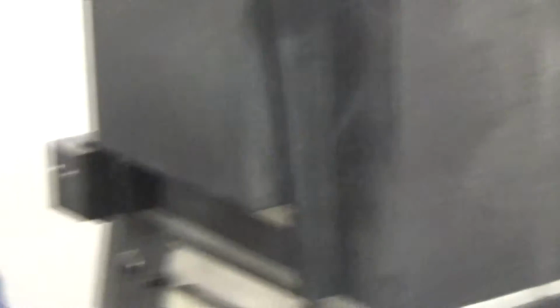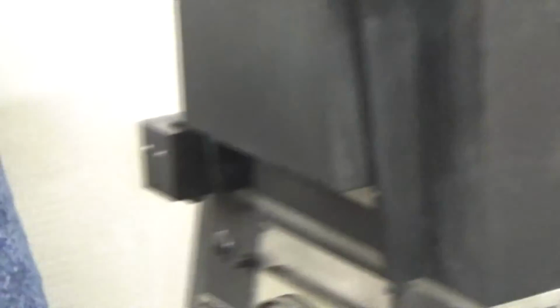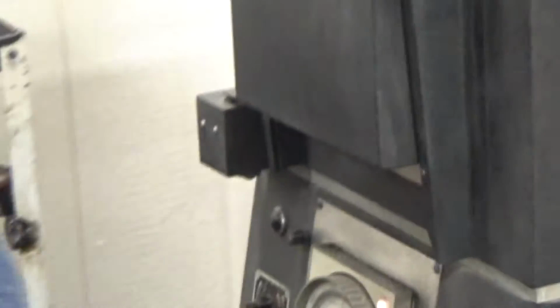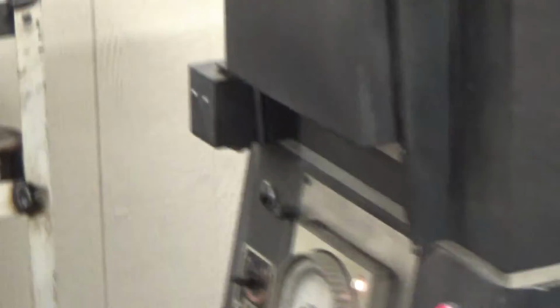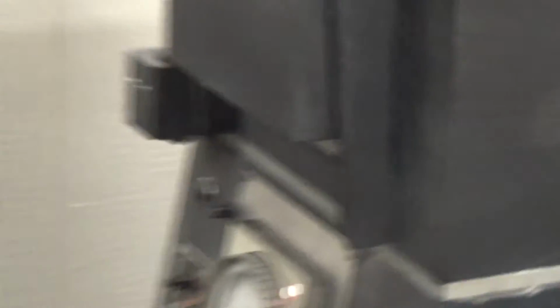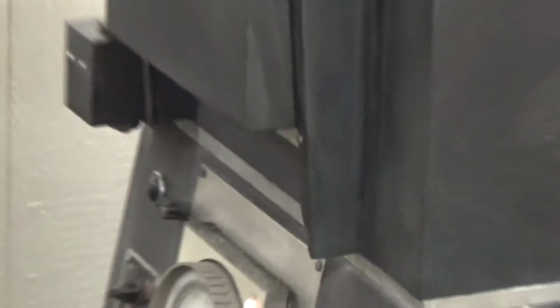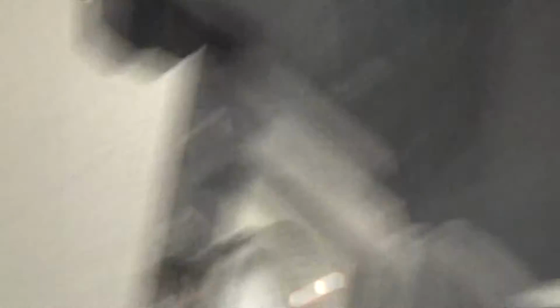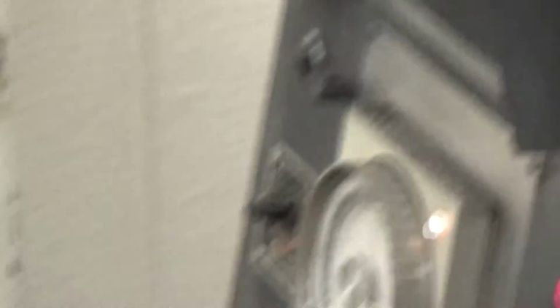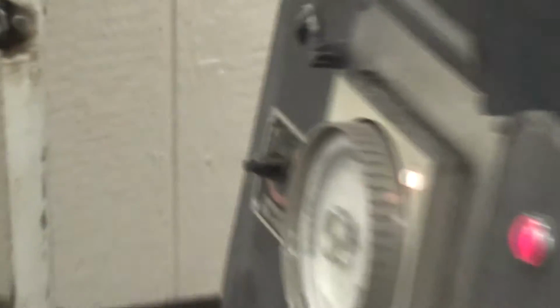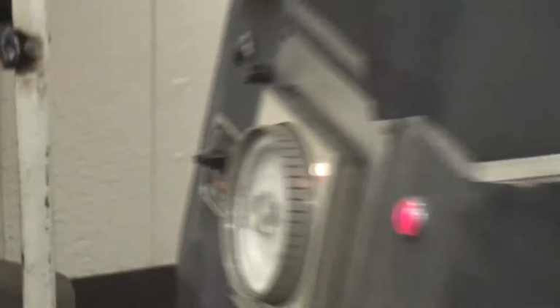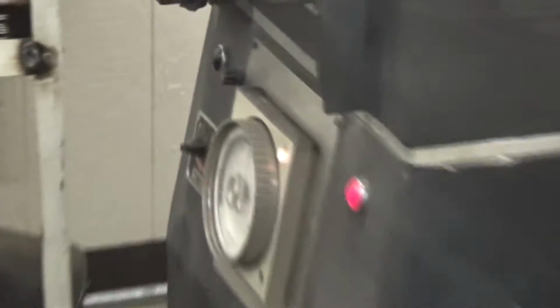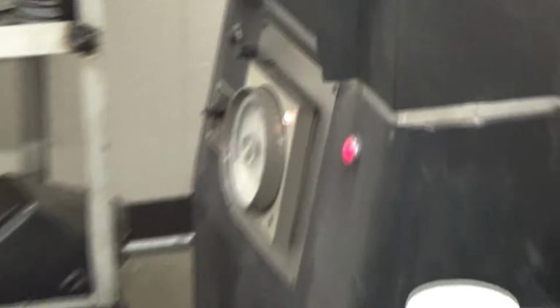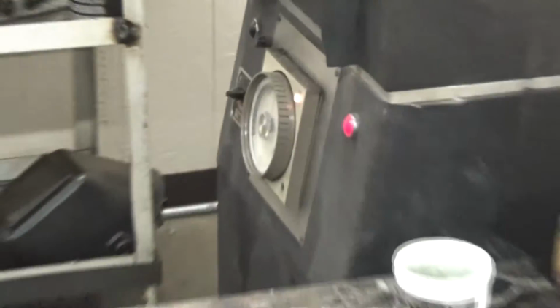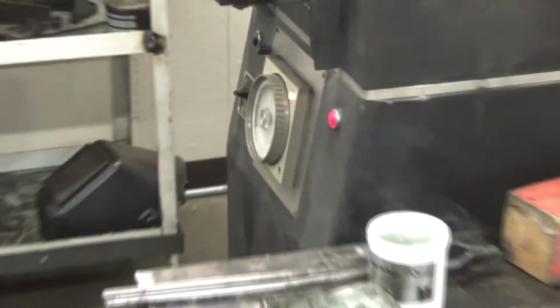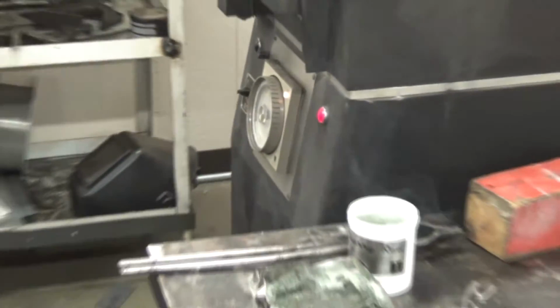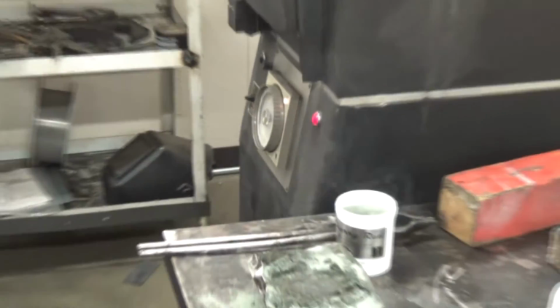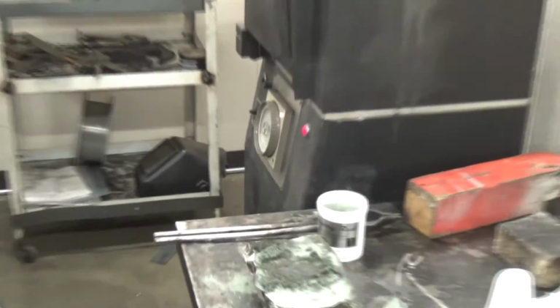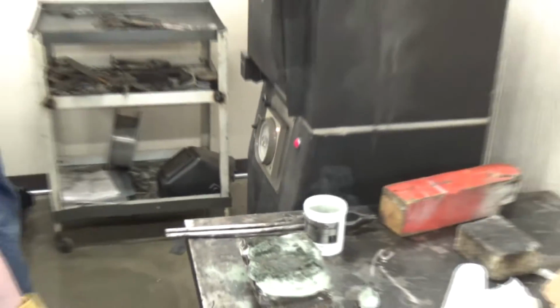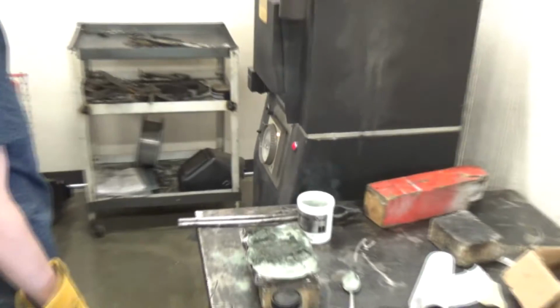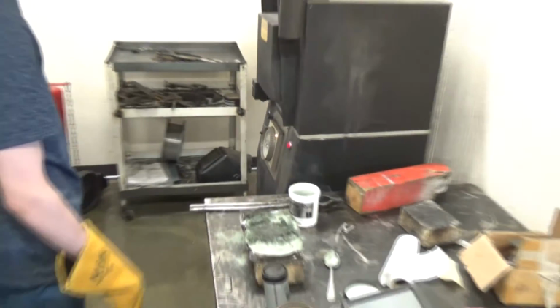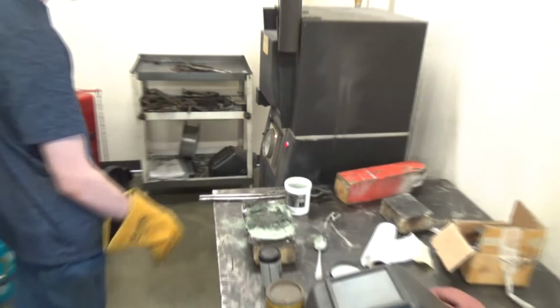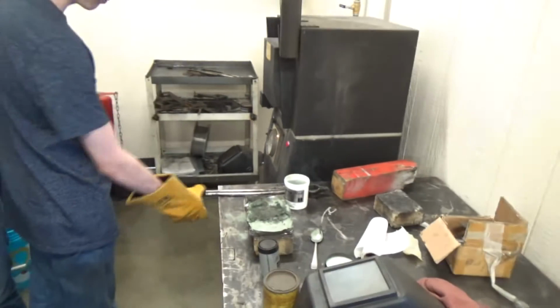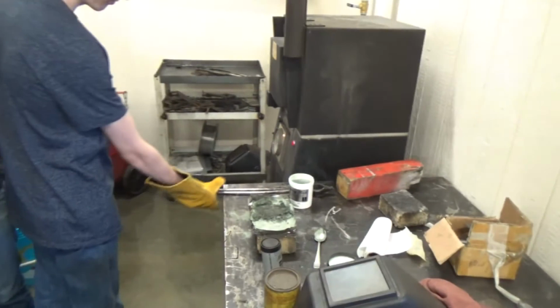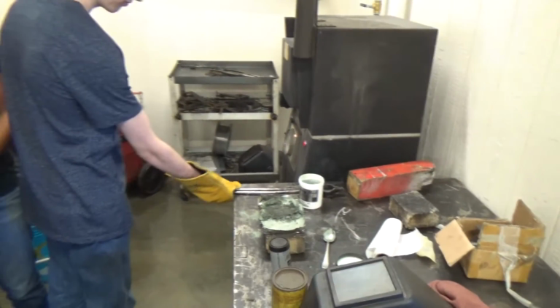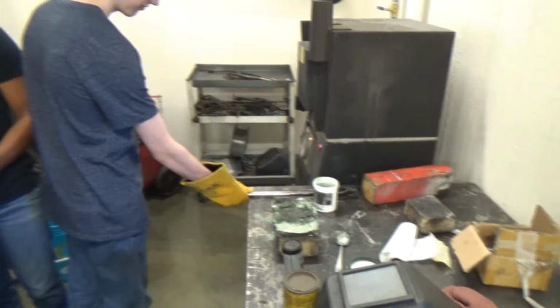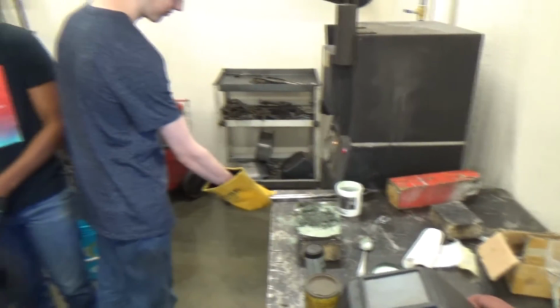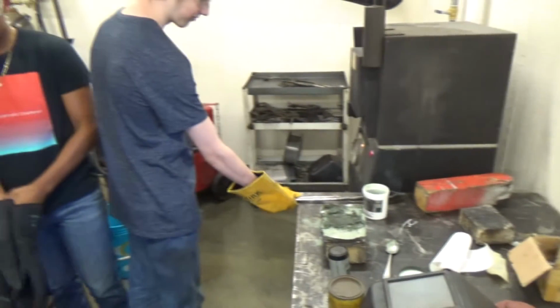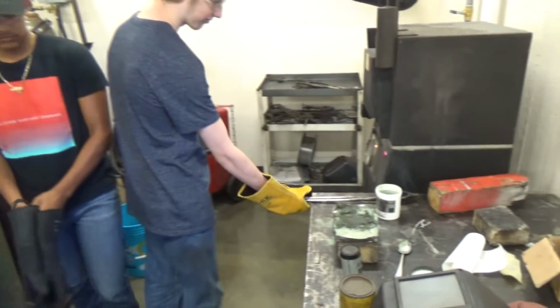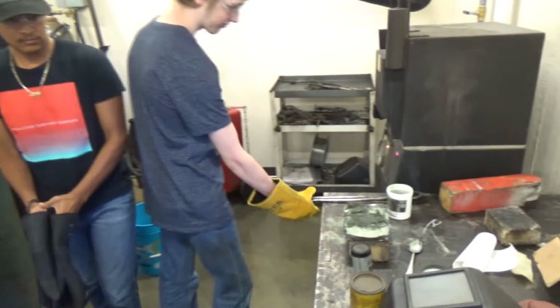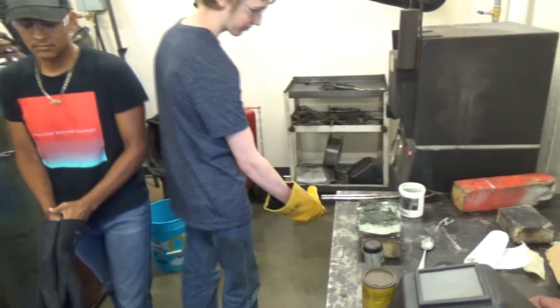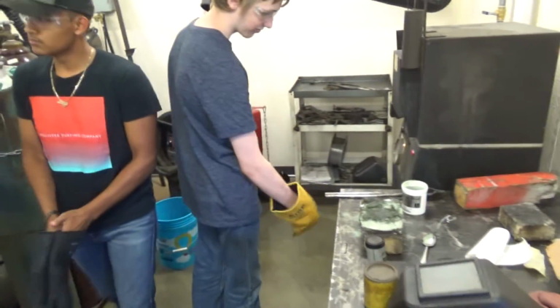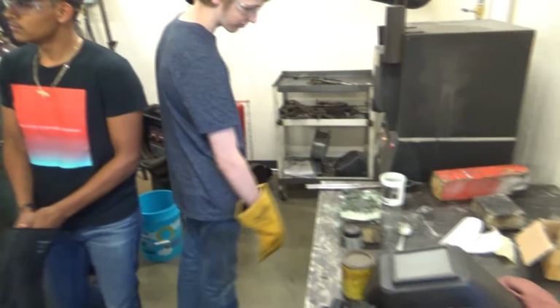Now we'll let that soak for probably another half hour, 45 minutes. We'll come in and pull it out and then we'll quench it.